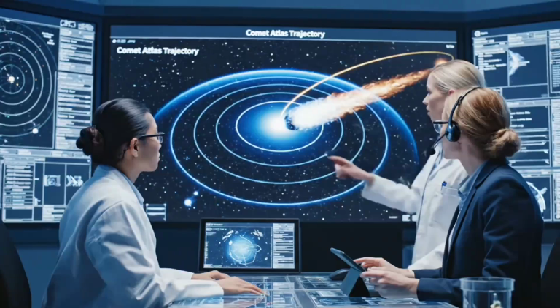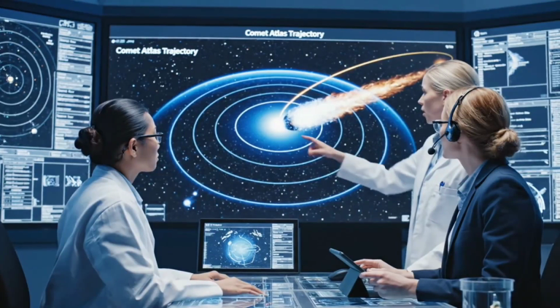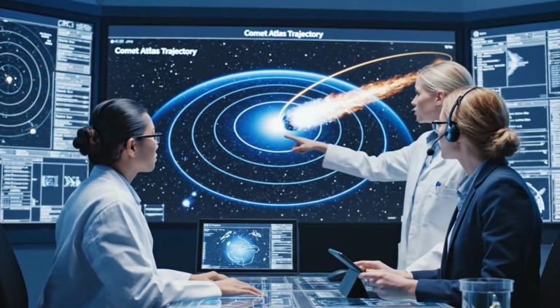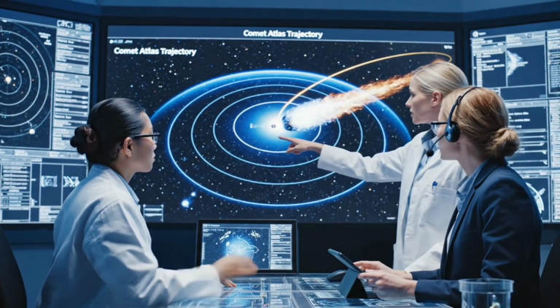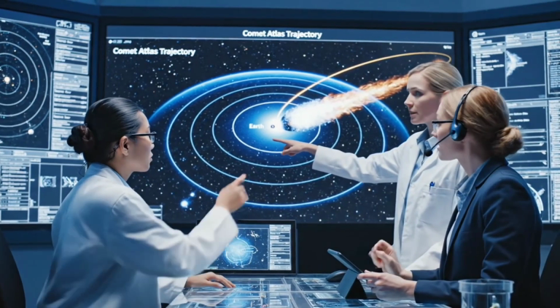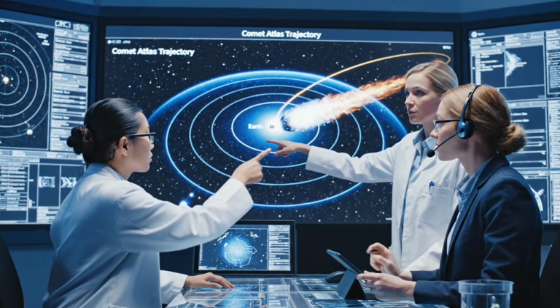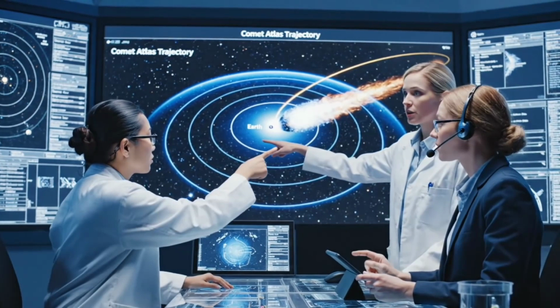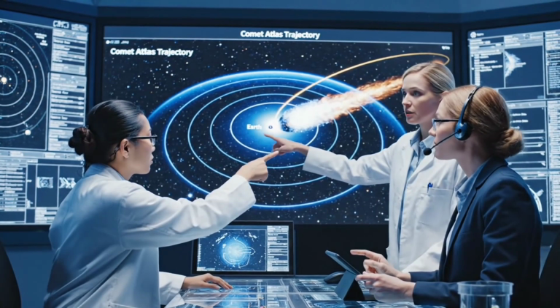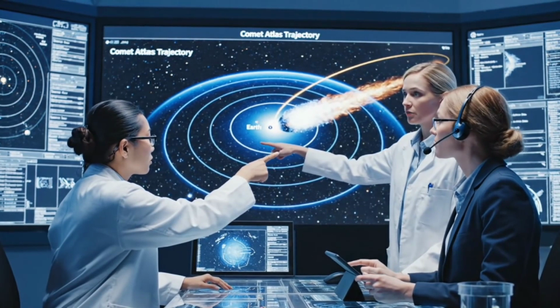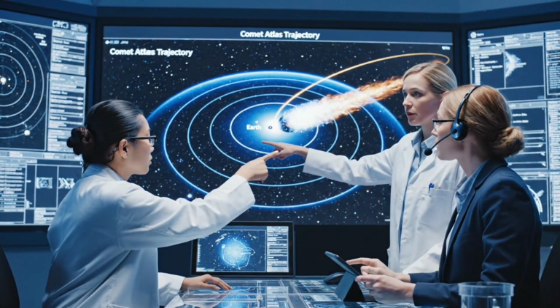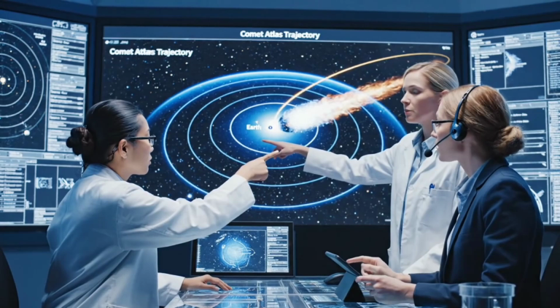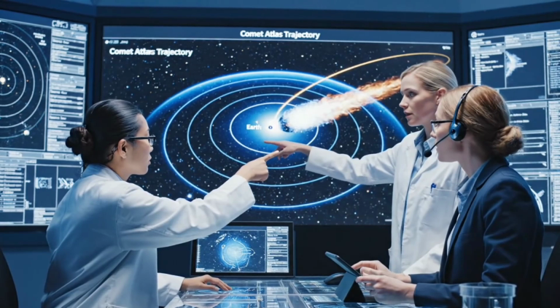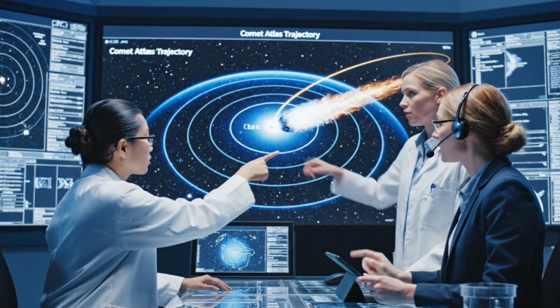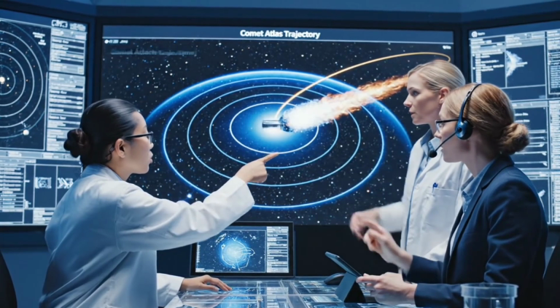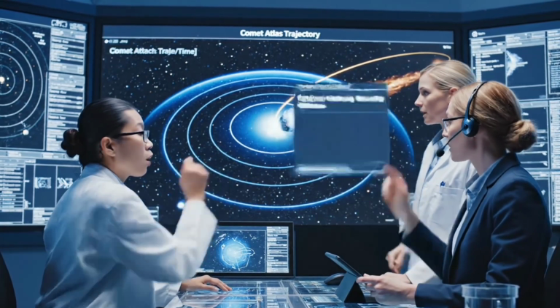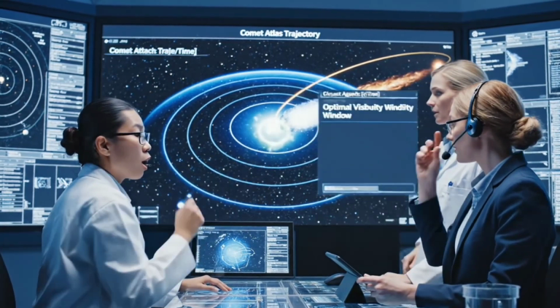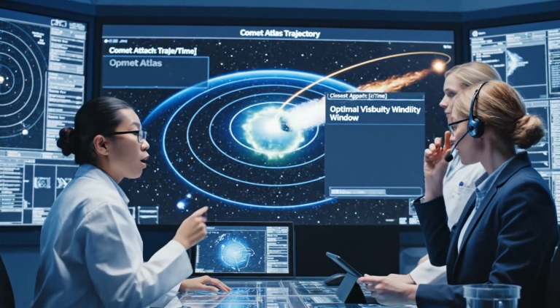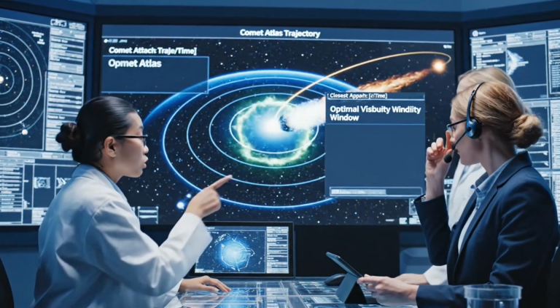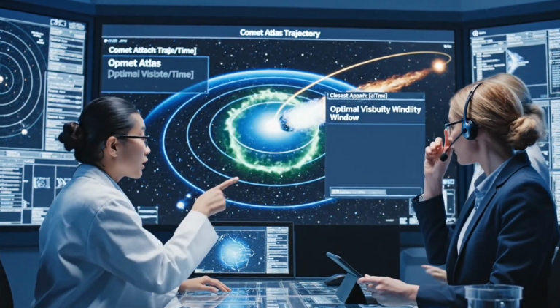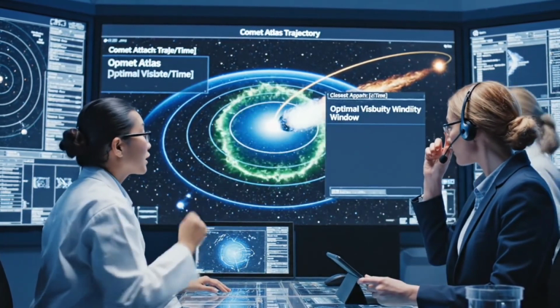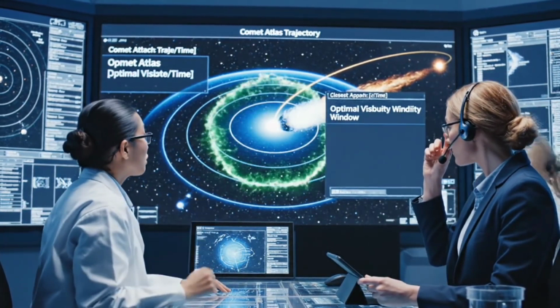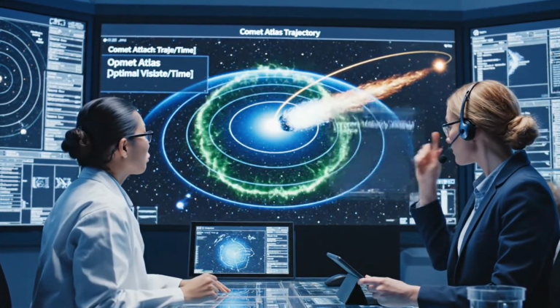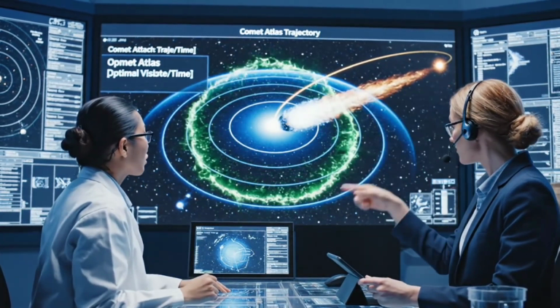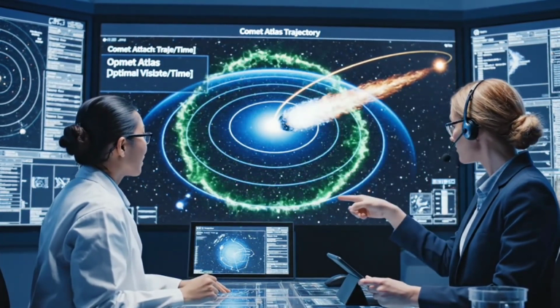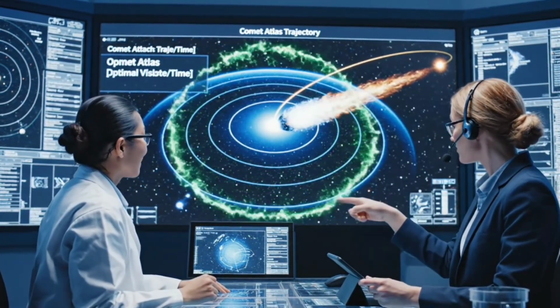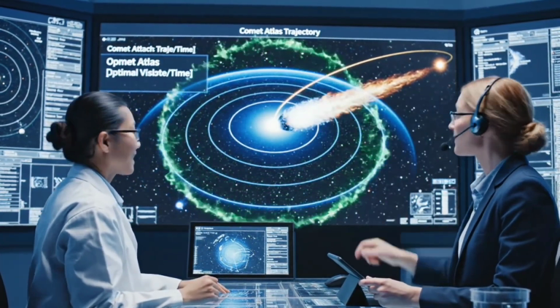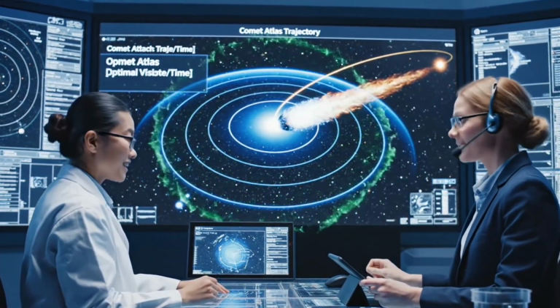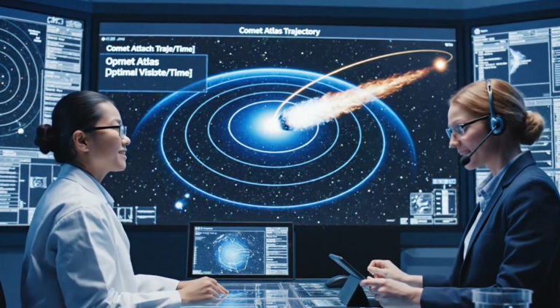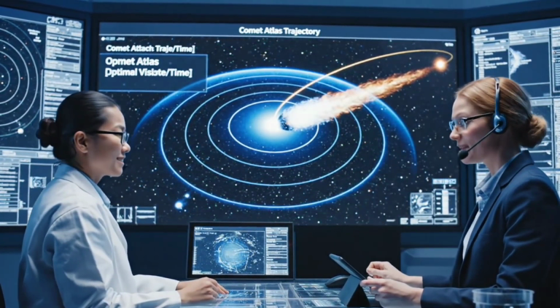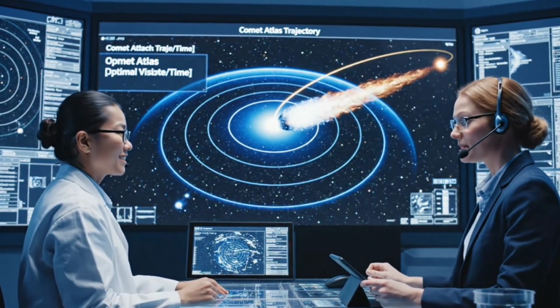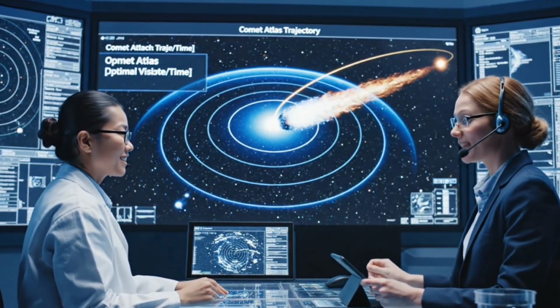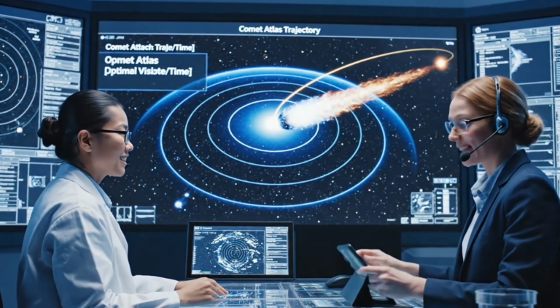The optimal visibility window is confirmed for mid-November. We should have a clear view from the northern hemisphere. This is going to be spectacular.